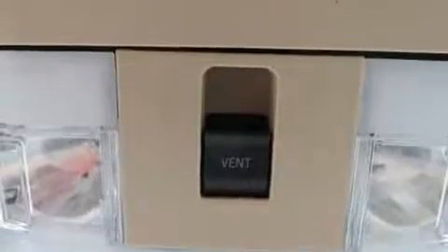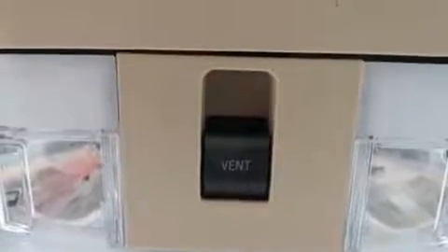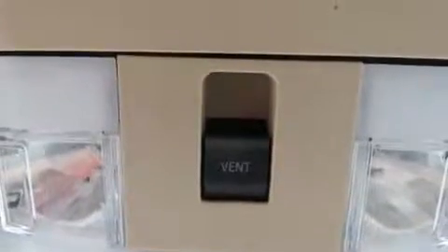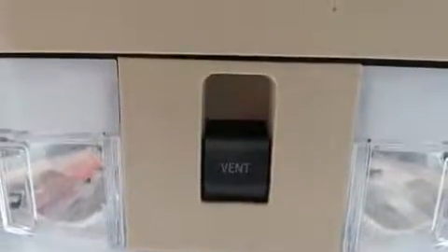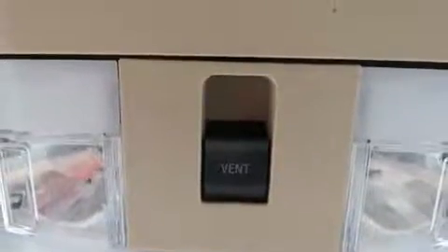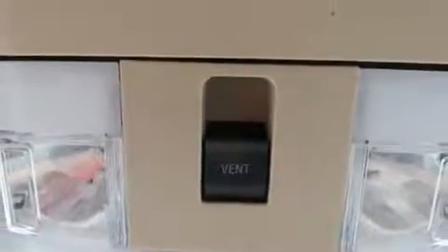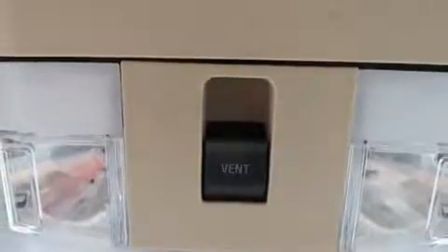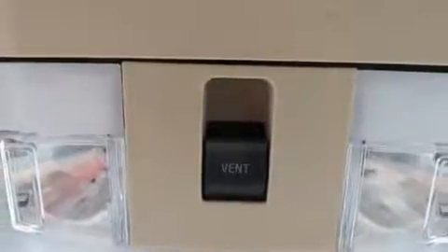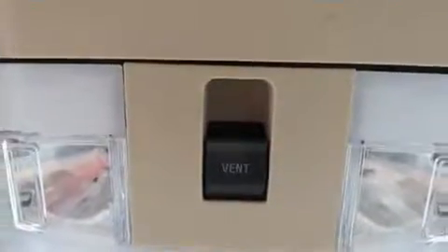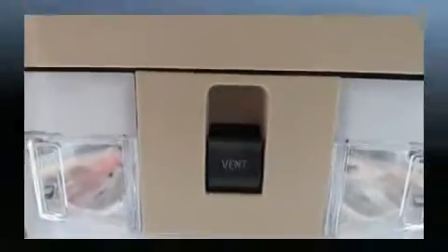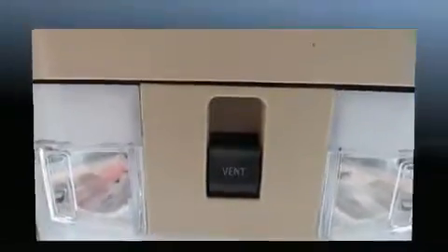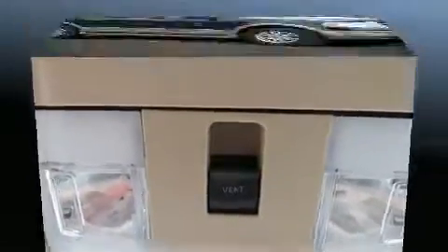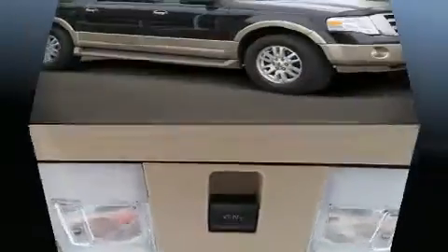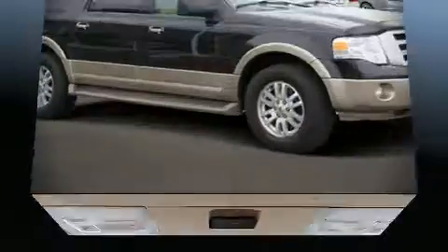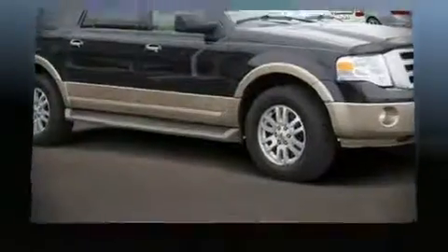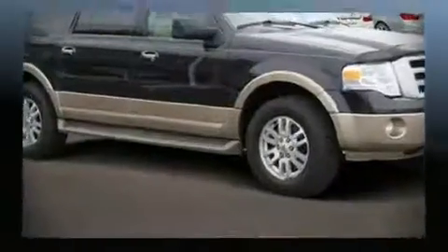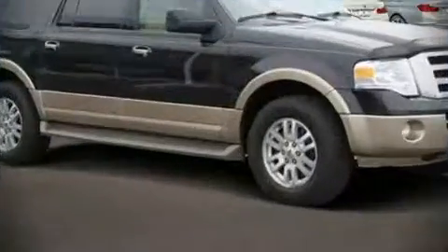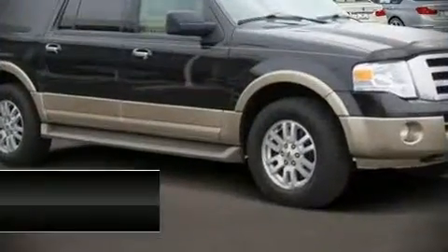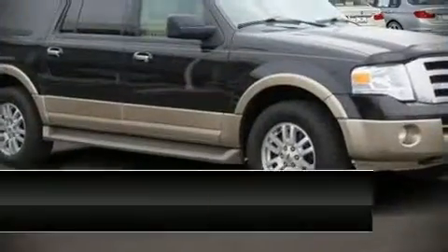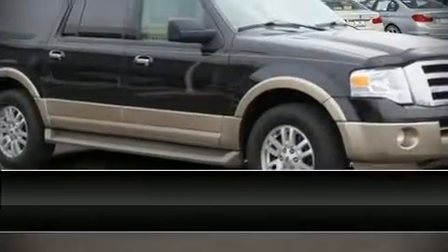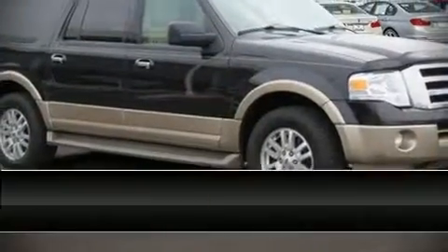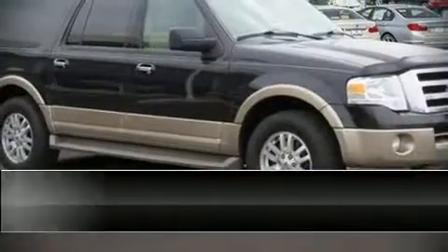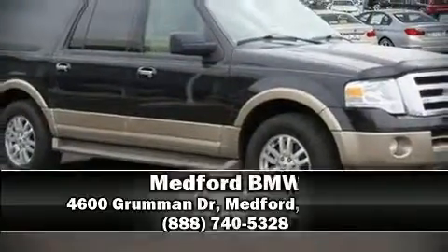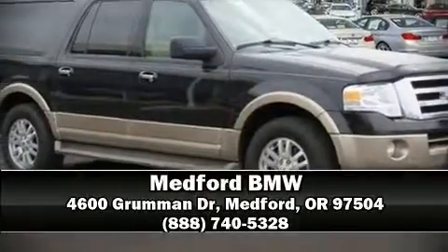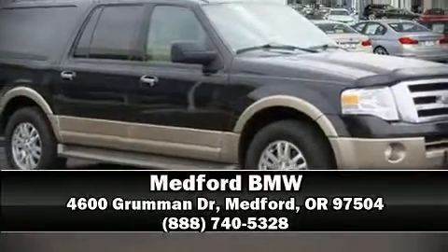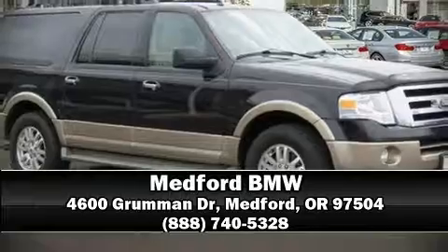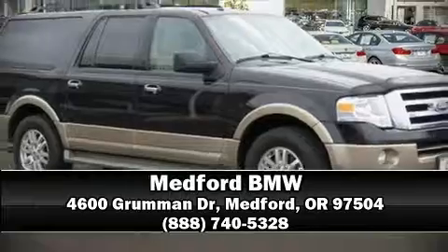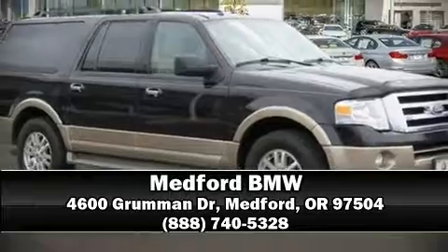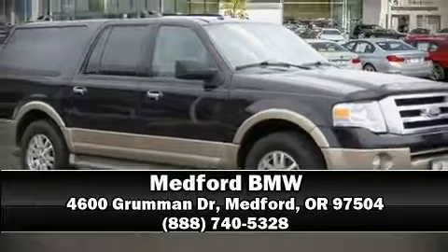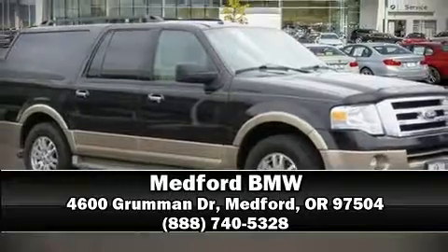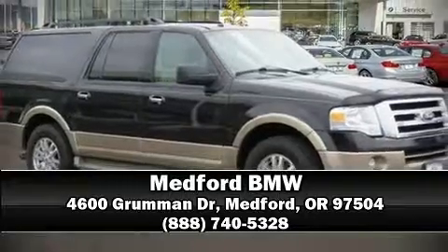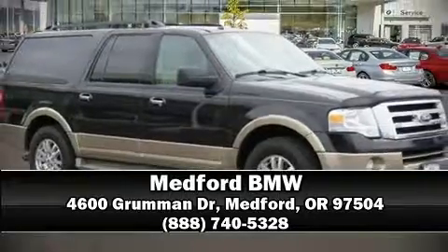Brake Assist technology provides extra pressure when applying the brakes. Our sales reps are extremely helpful and knowledgeable. Stop in and take a test drive.